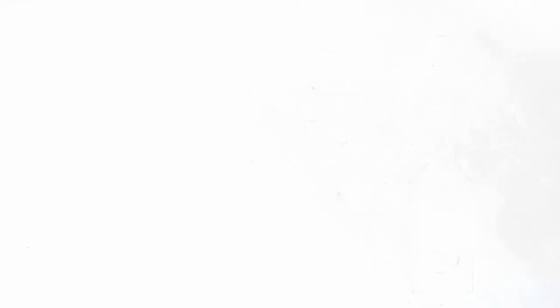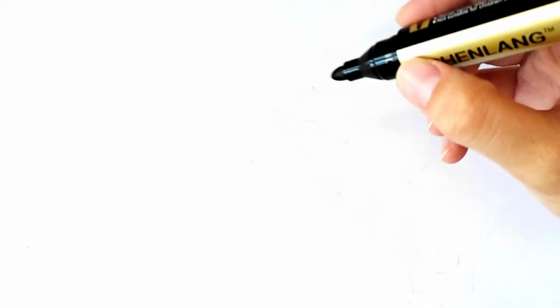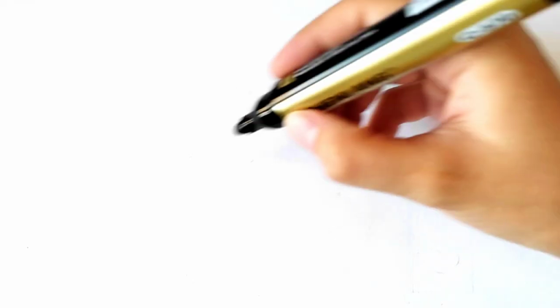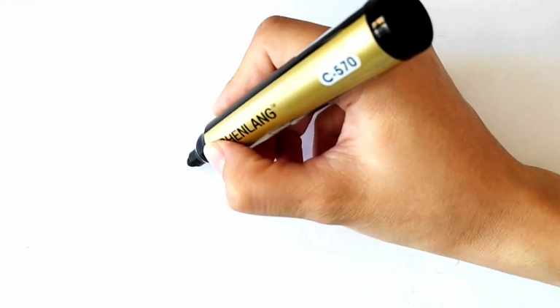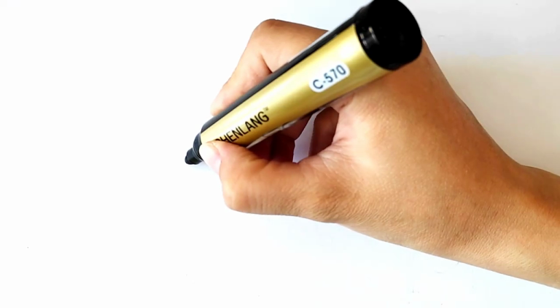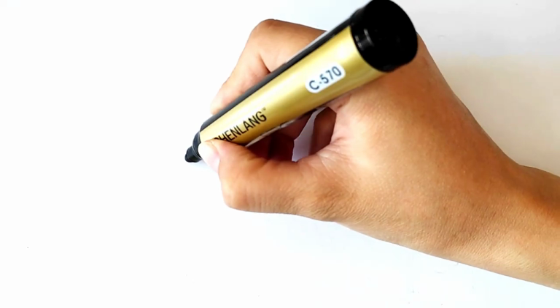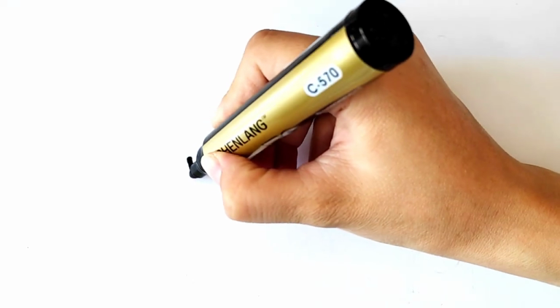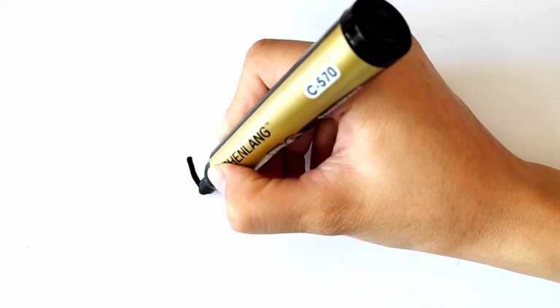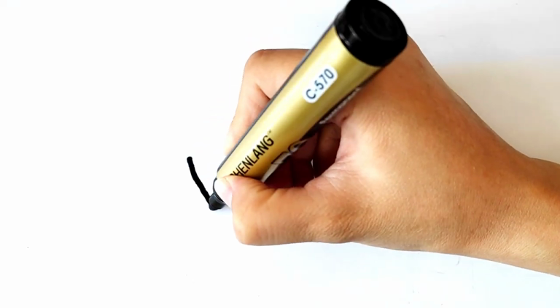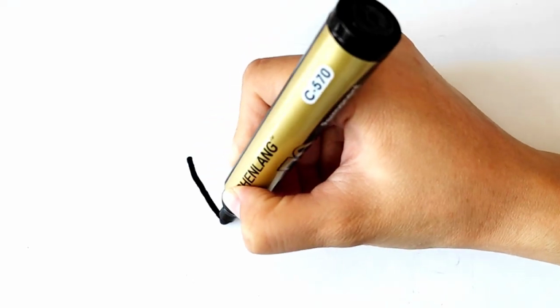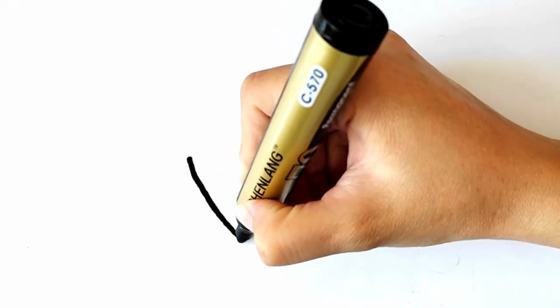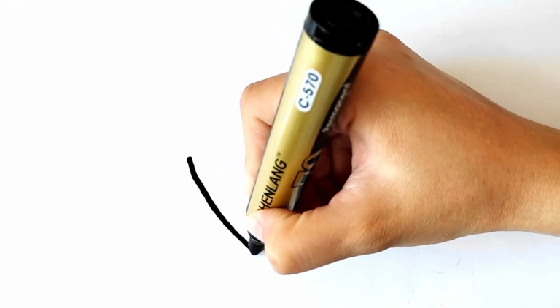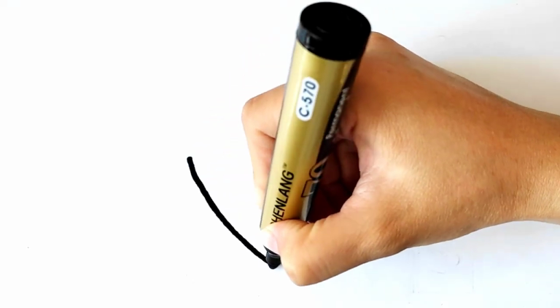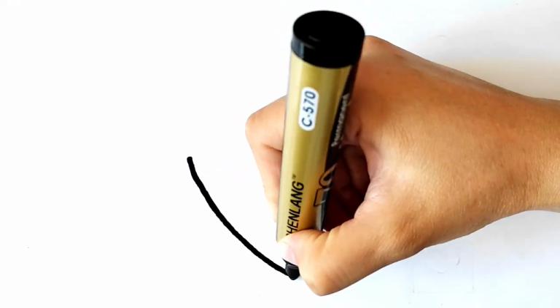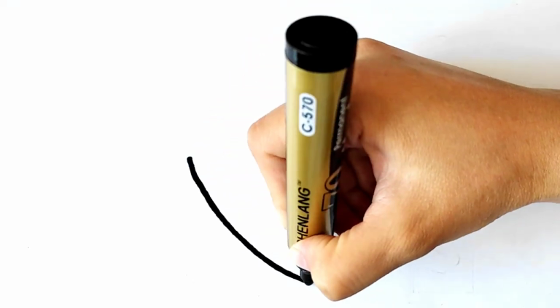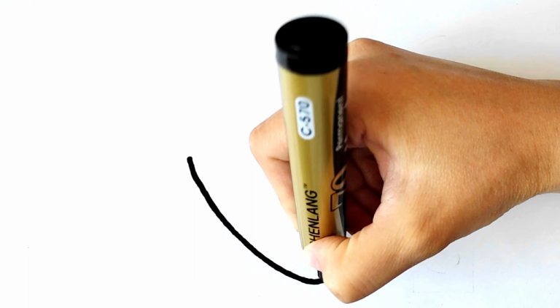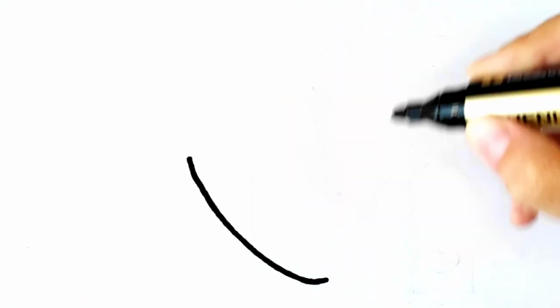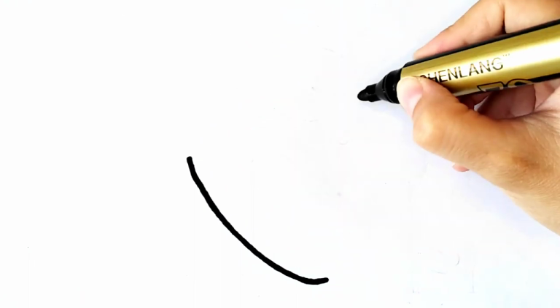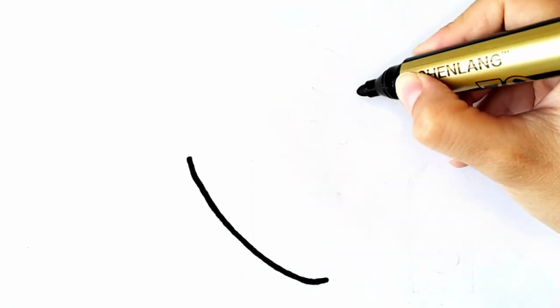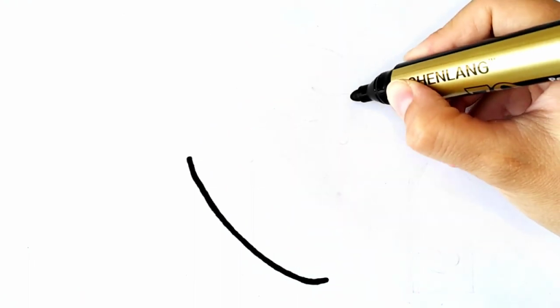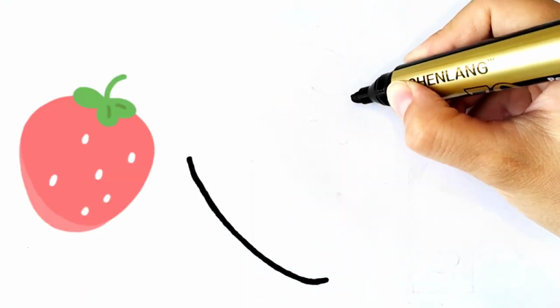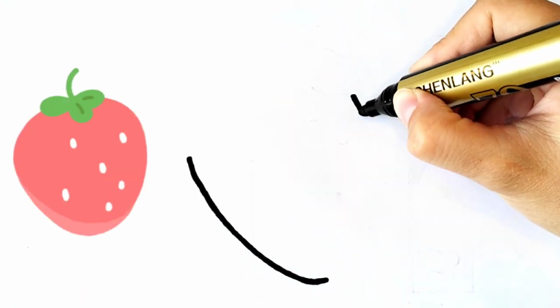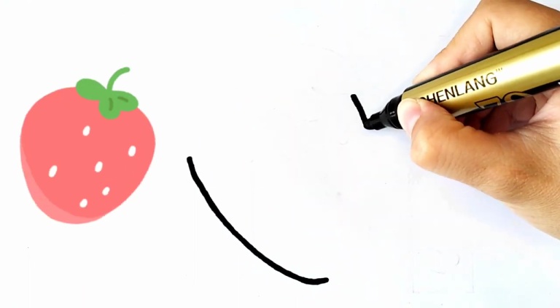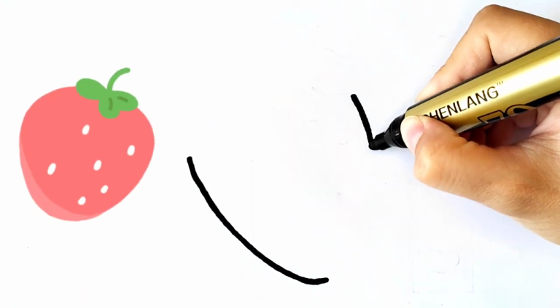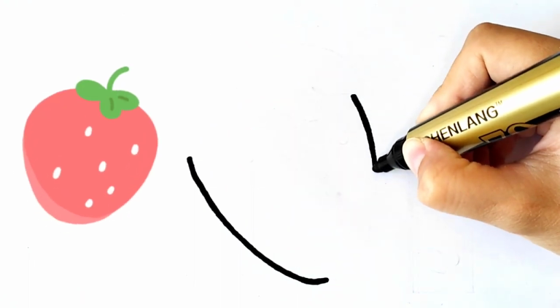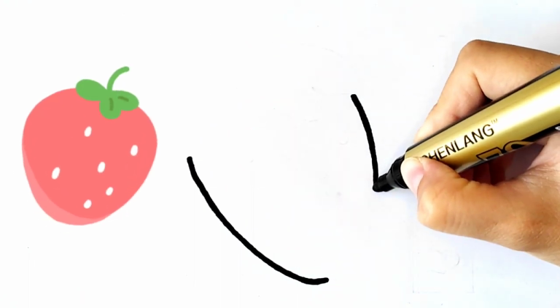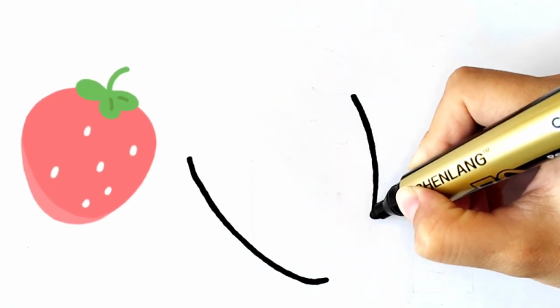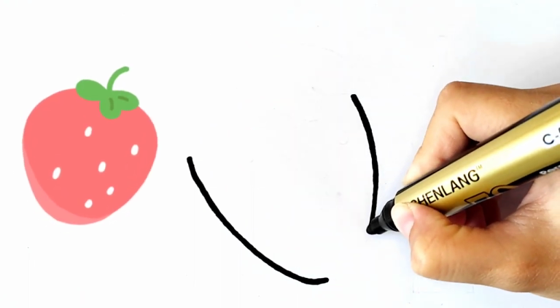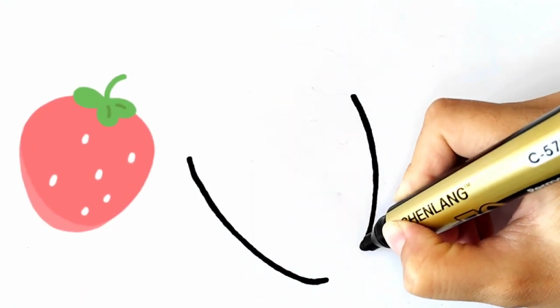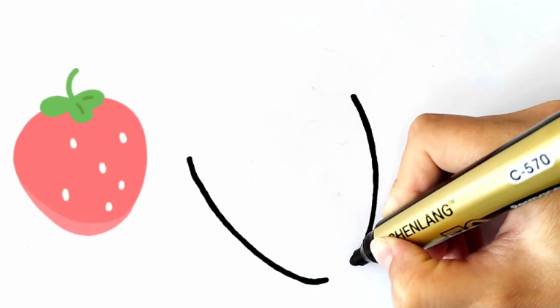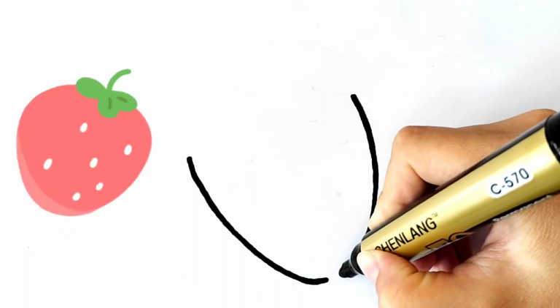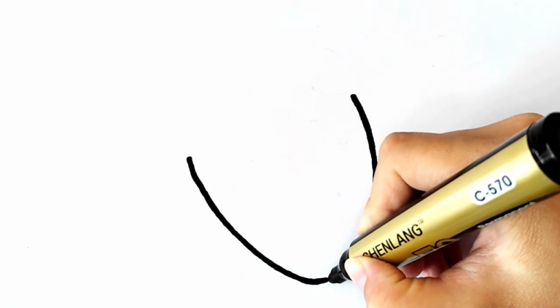Today I am drawing a strawberry, knife, and spoon. First I am drawing a strawberry.